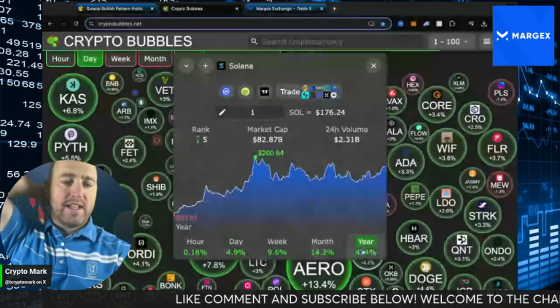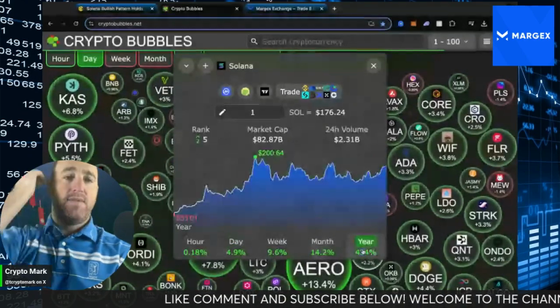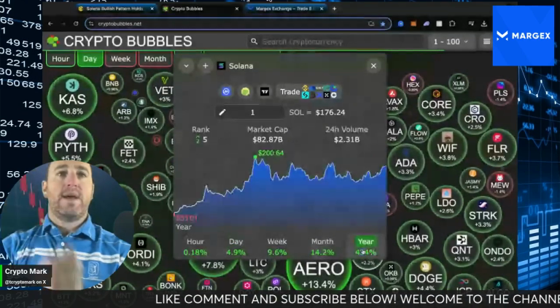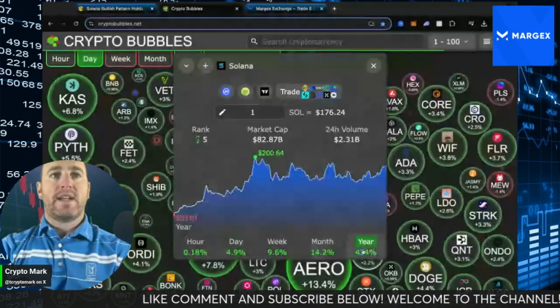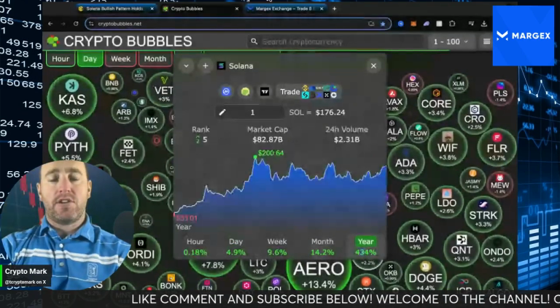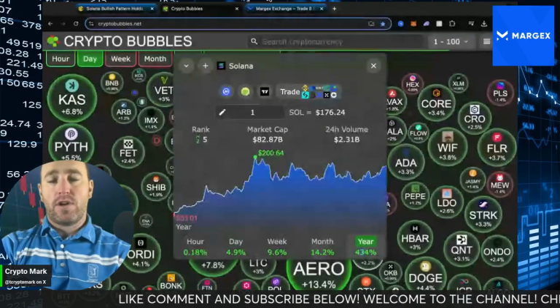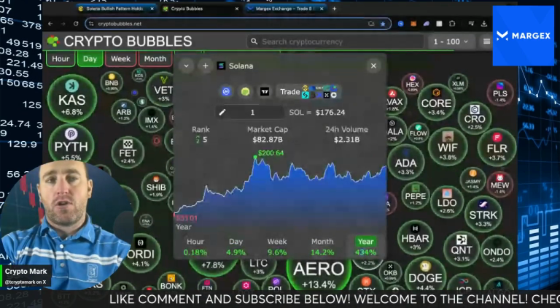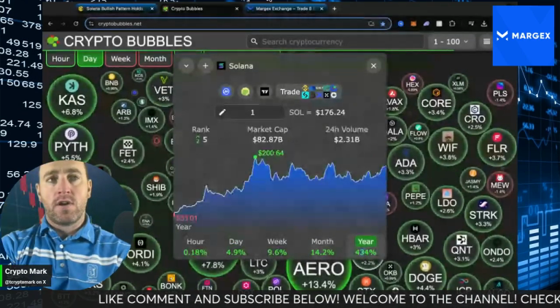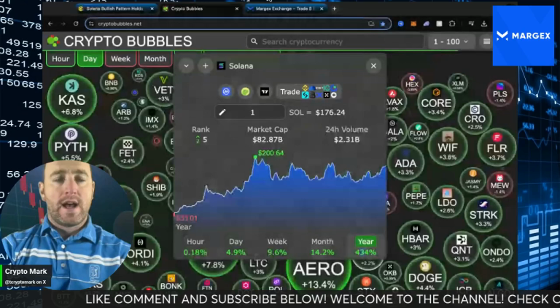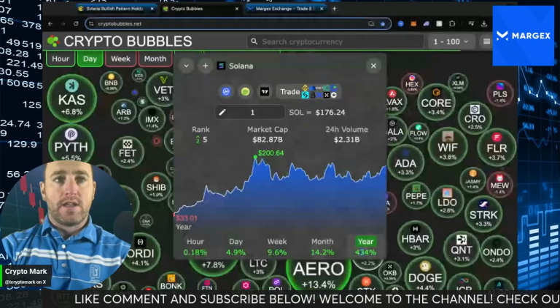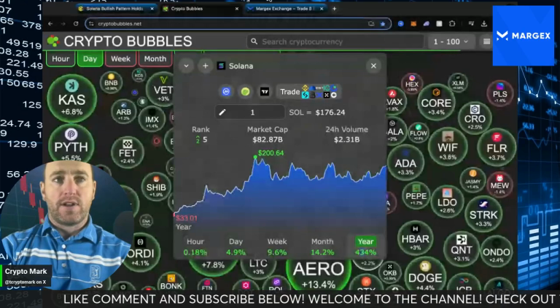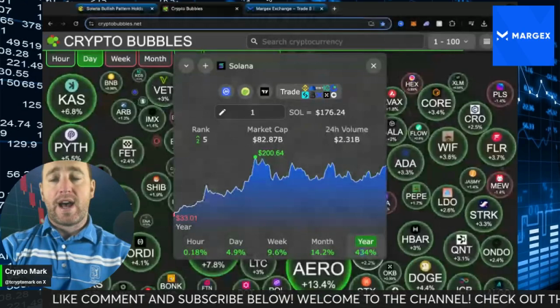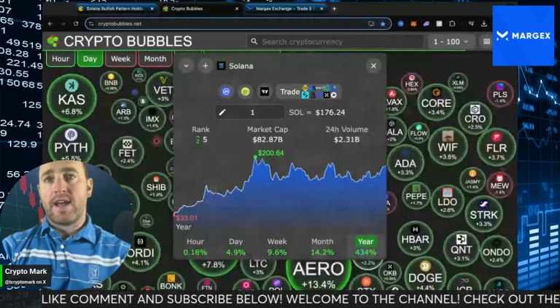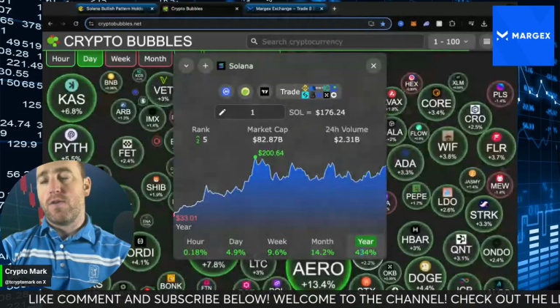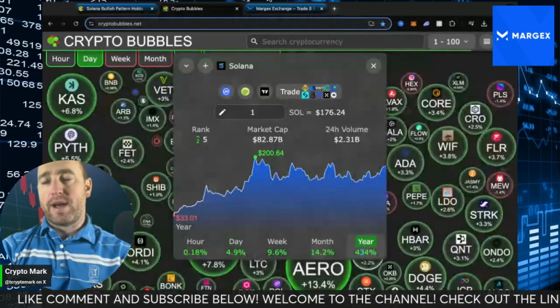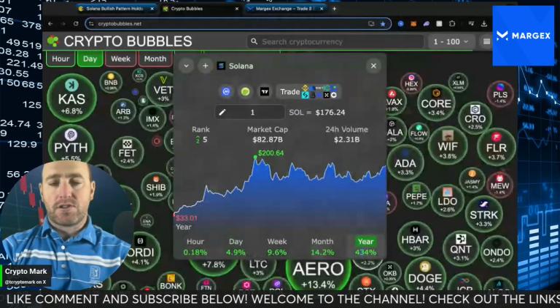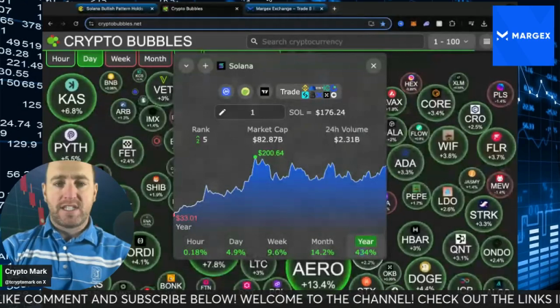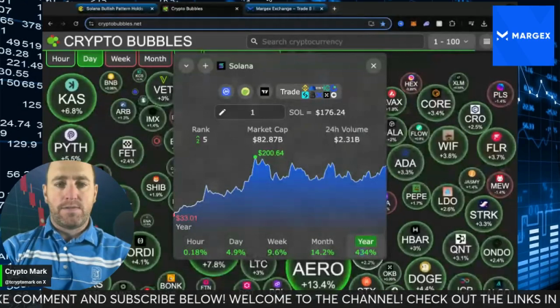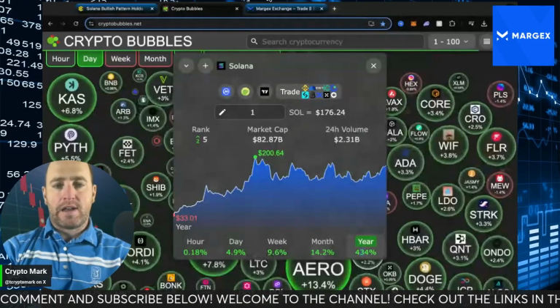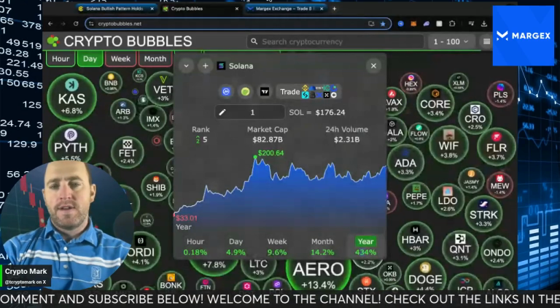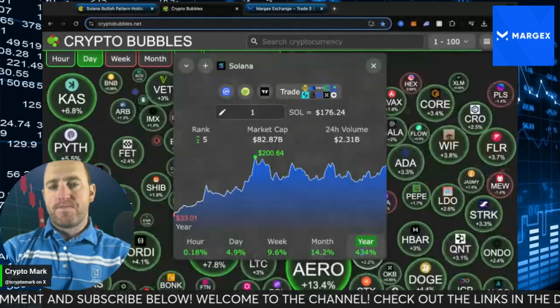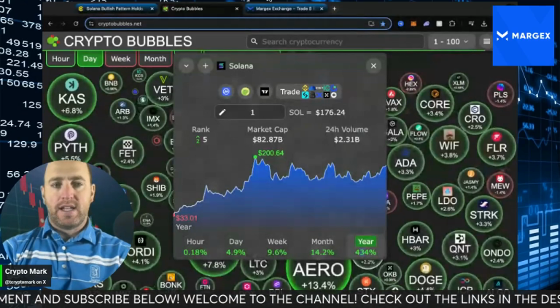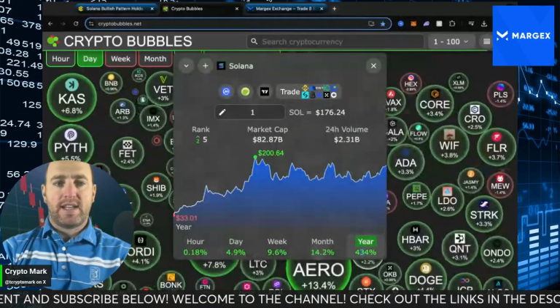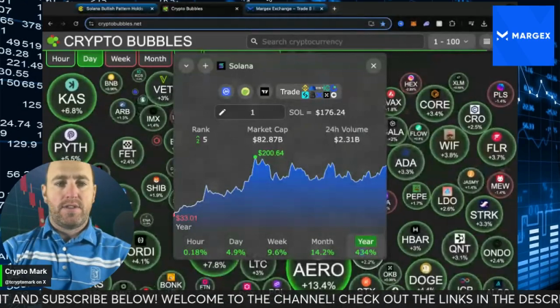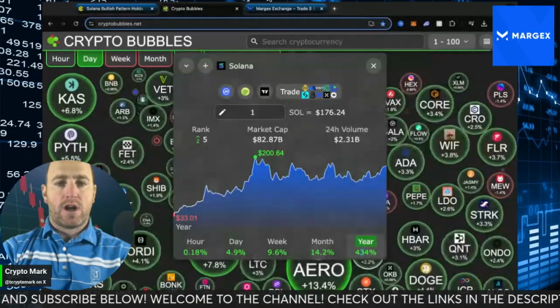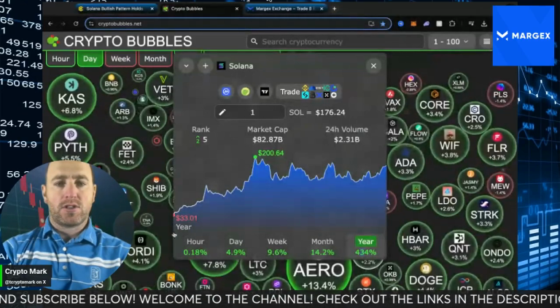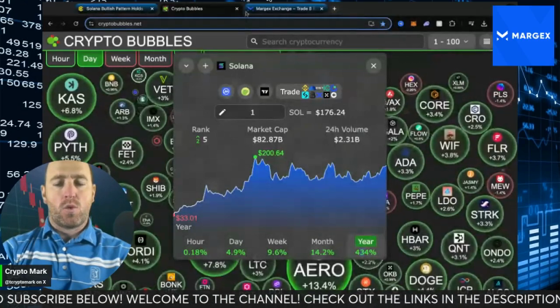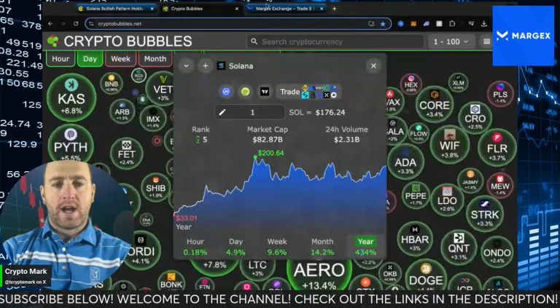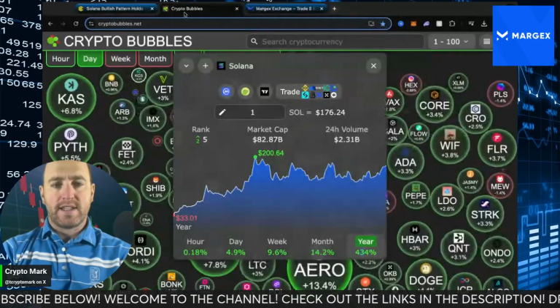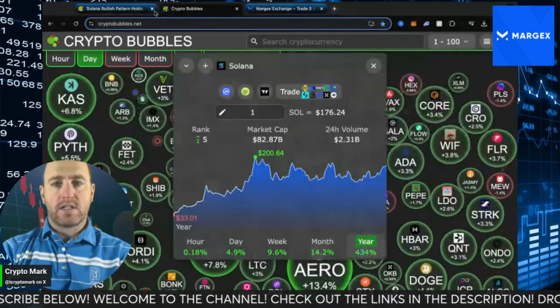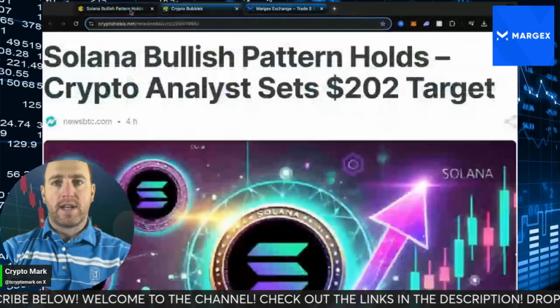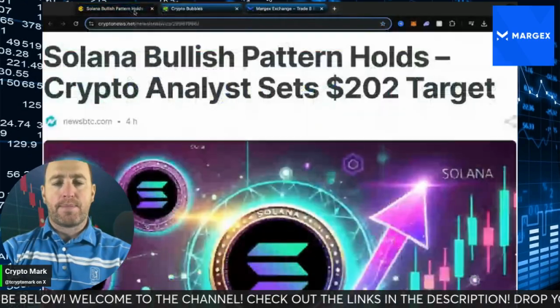Let's celebrate that and see if we can get back to that $200 yearly high over the past 365 days. Let's get into the commentary on why this is going to happen.